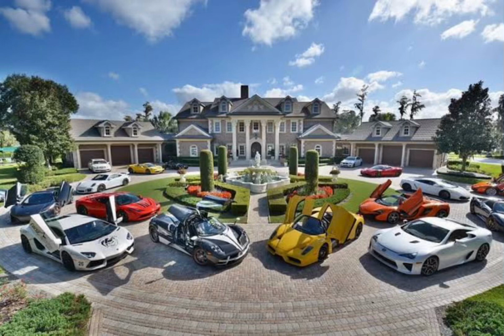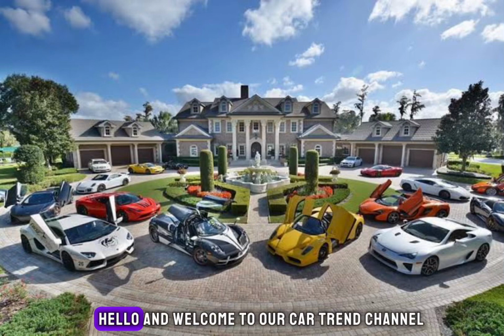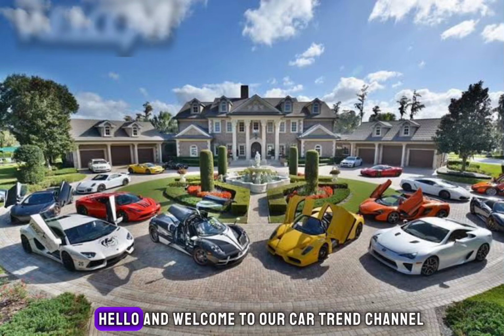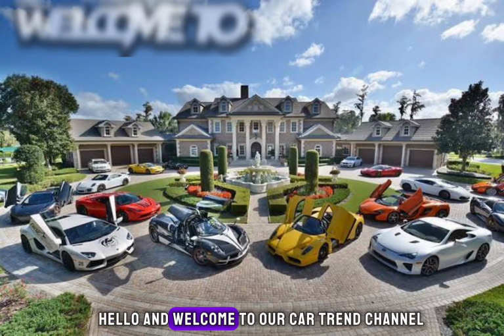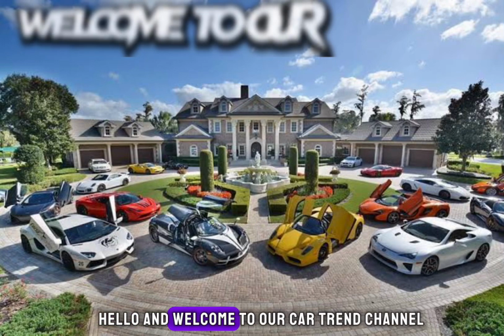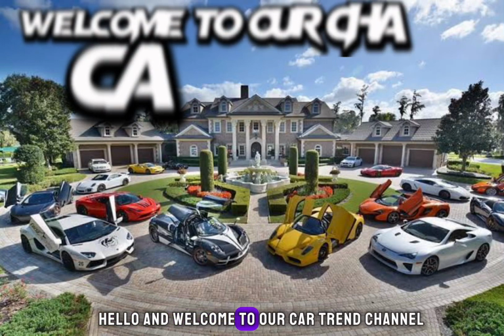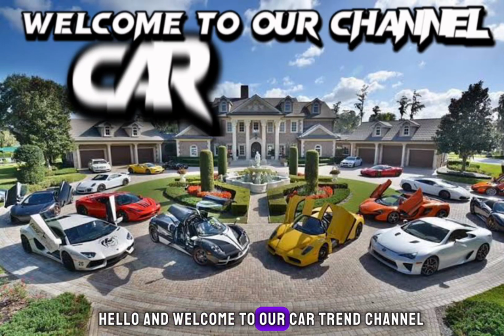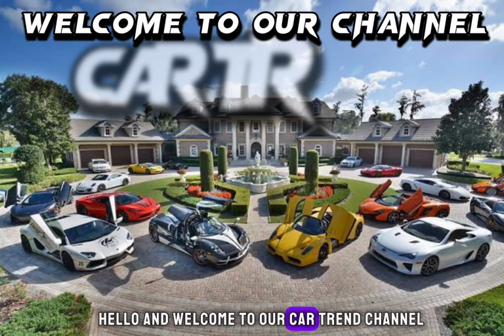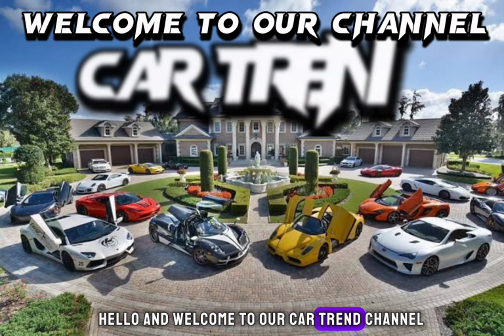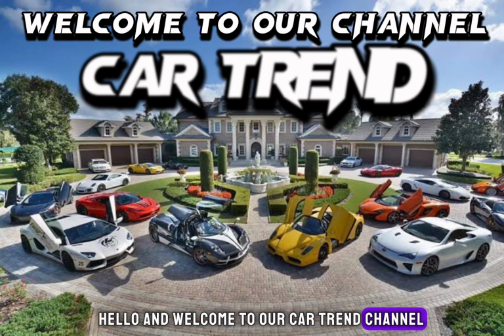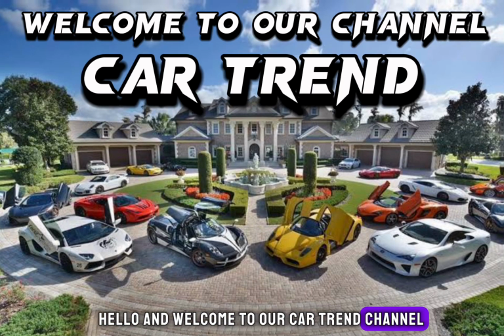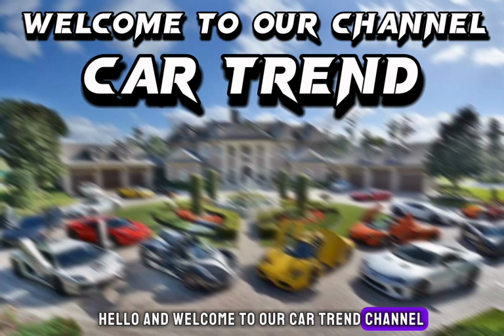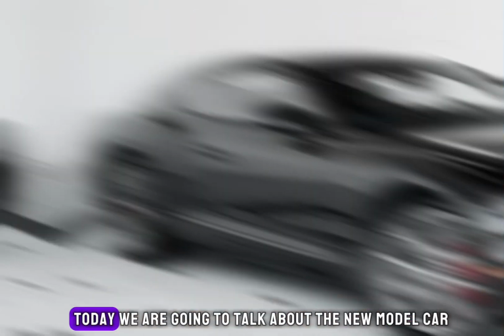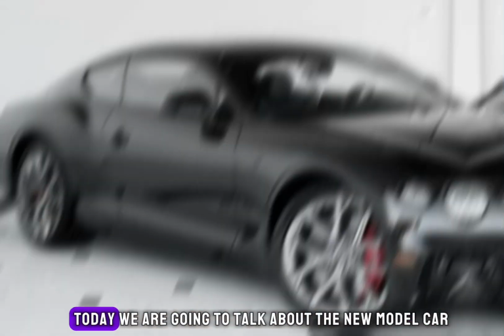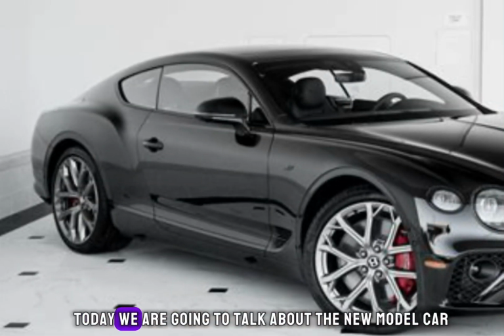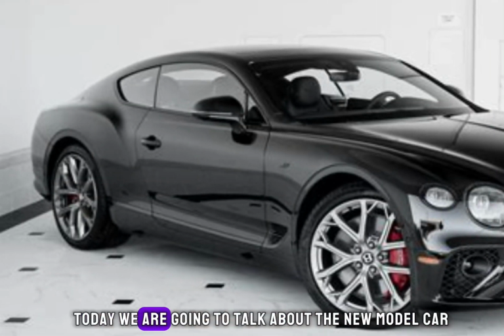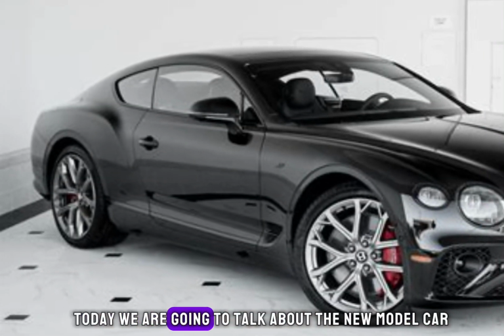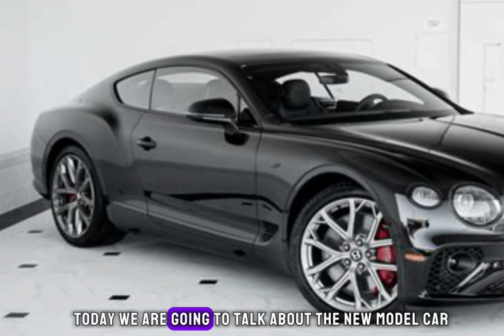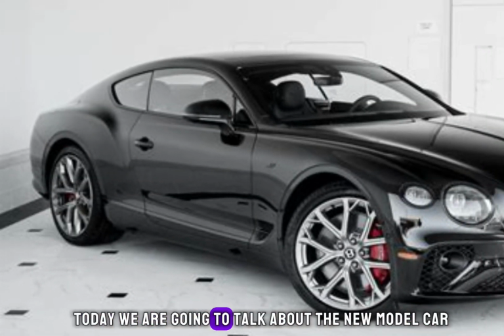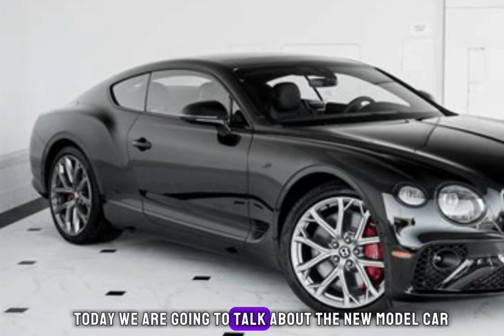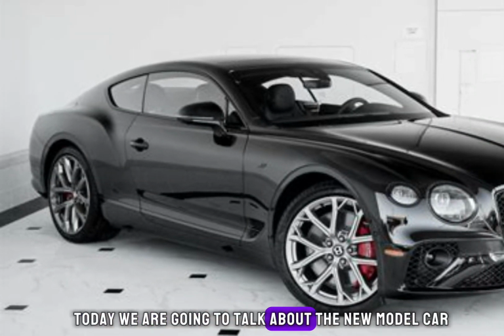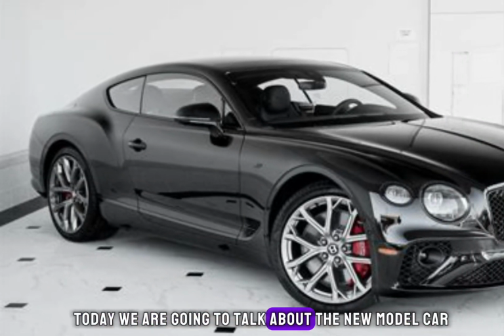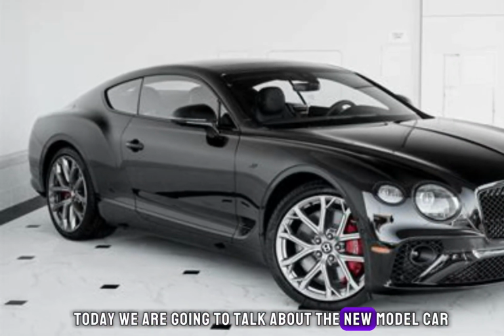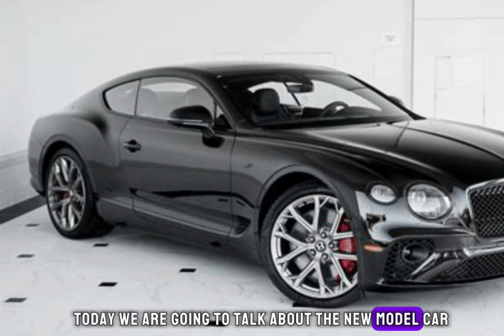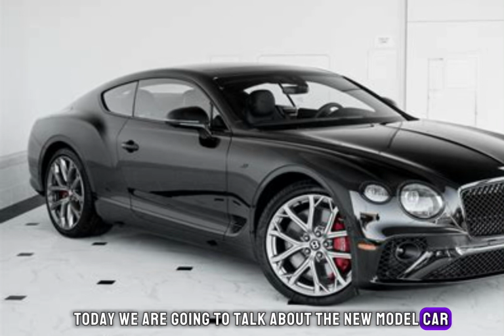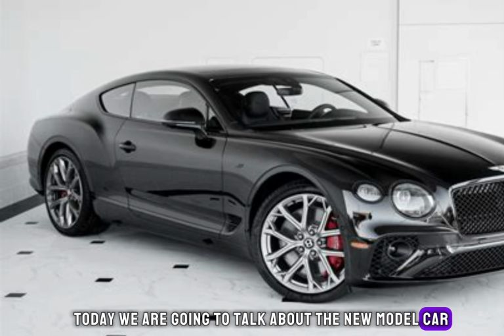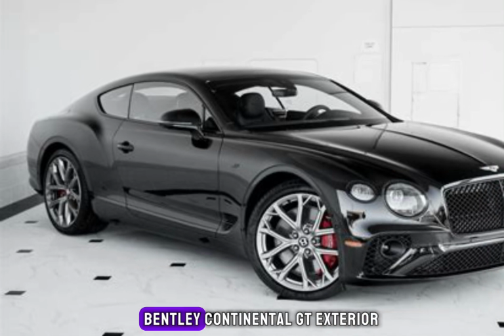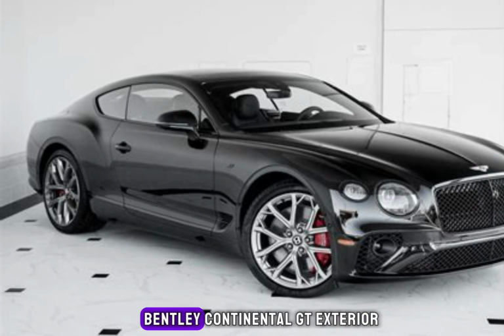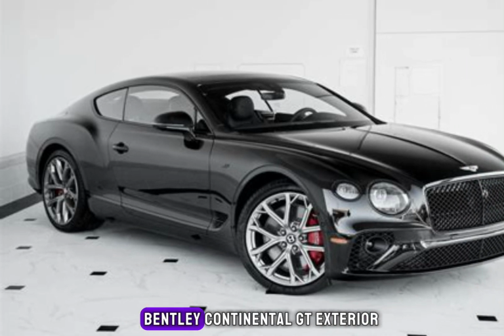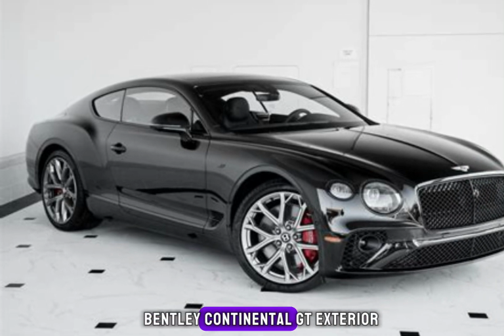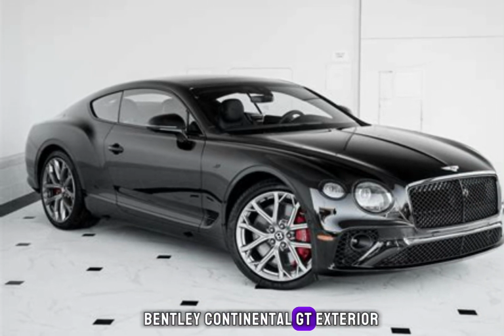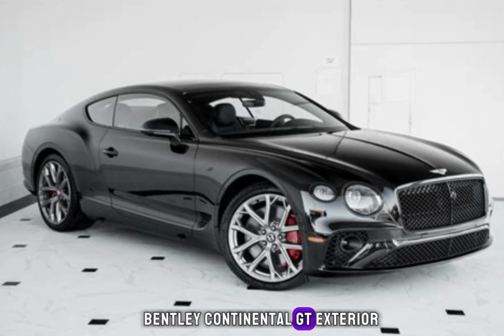Hello and welcome to our CarTrend channel. Today we are going to talk about the new model car Bentley Continental GT.